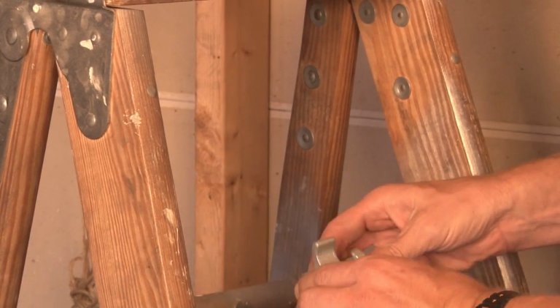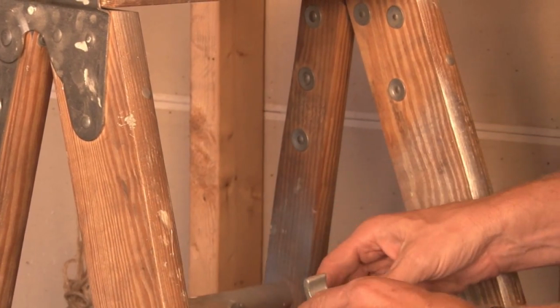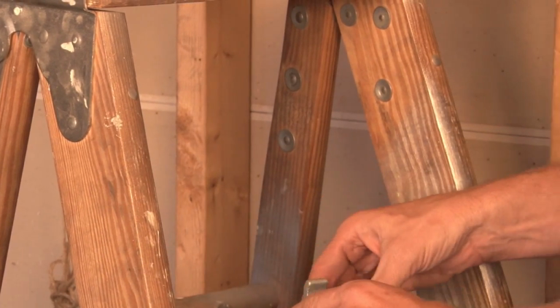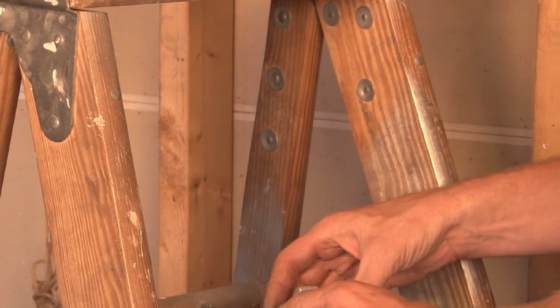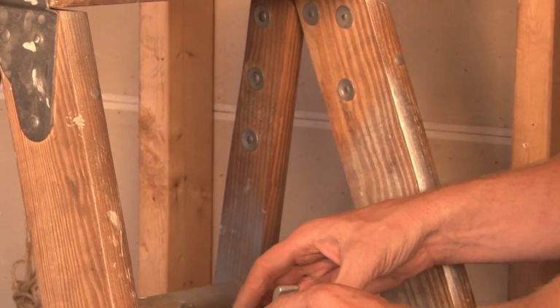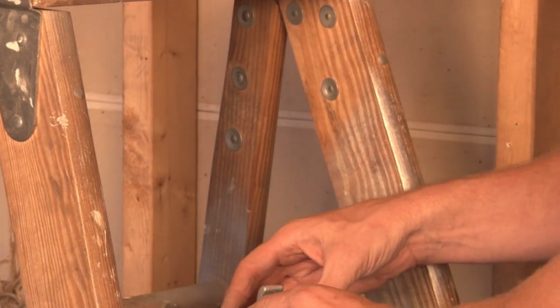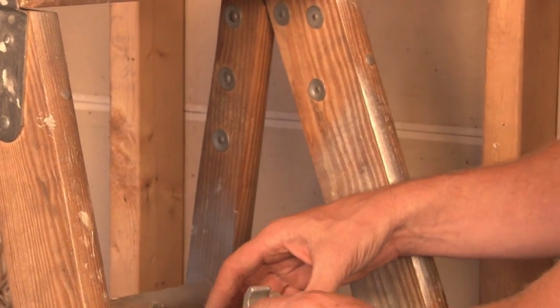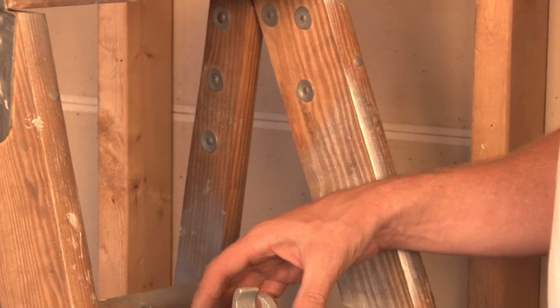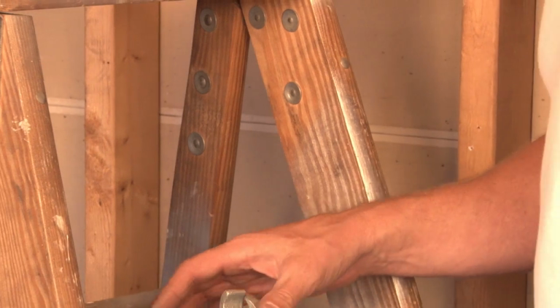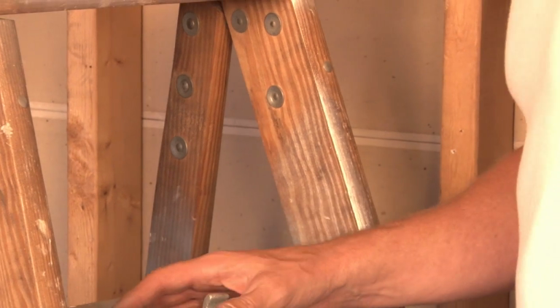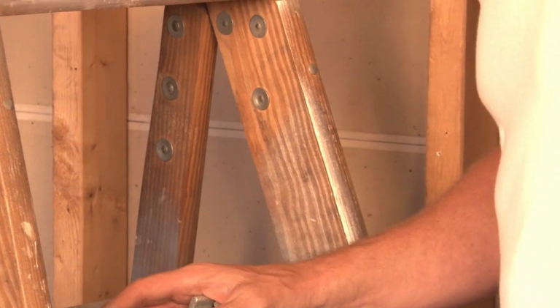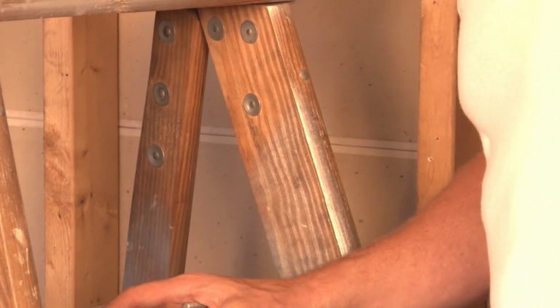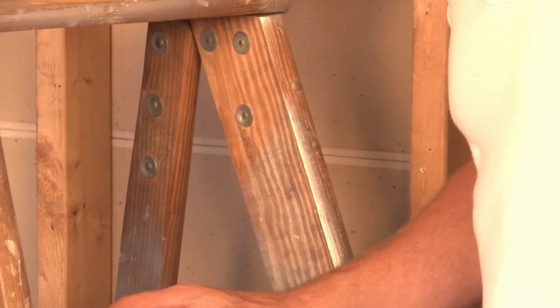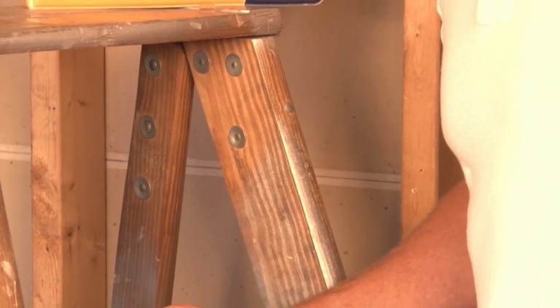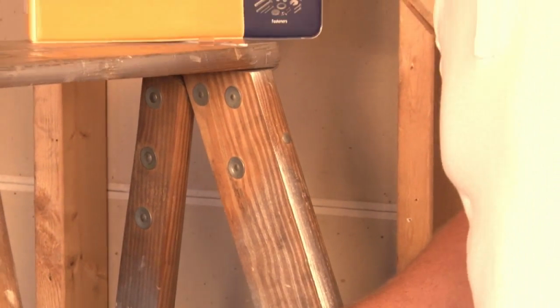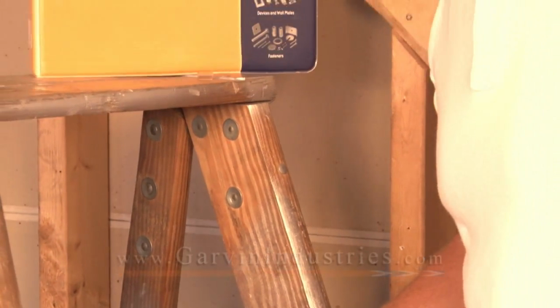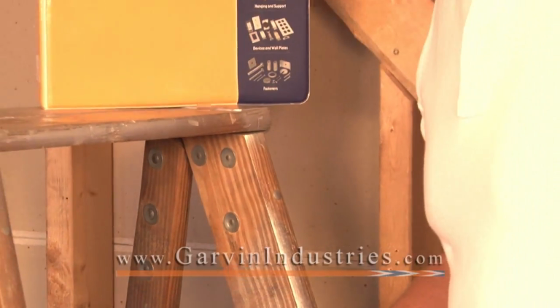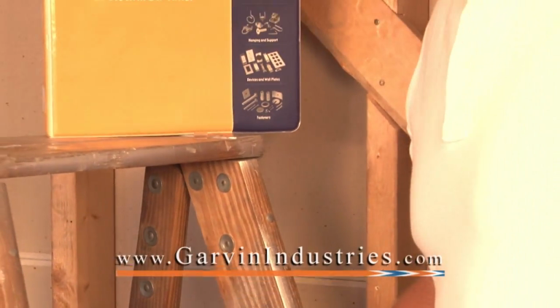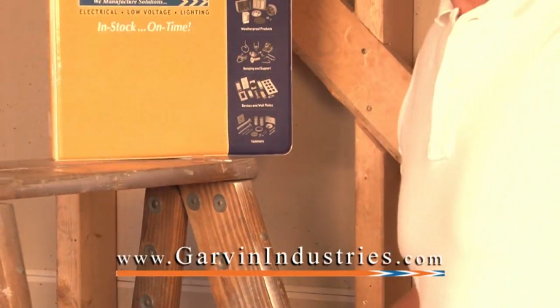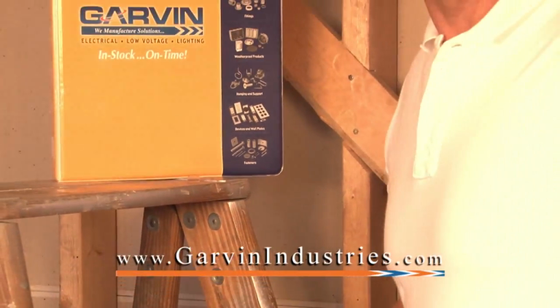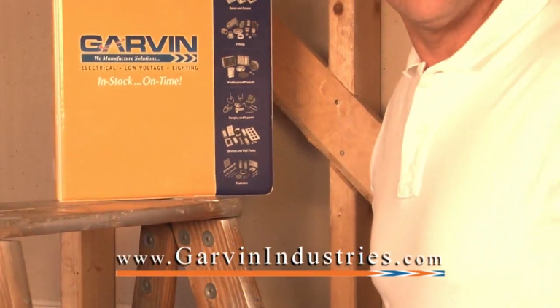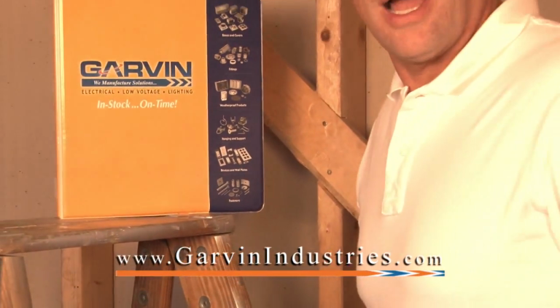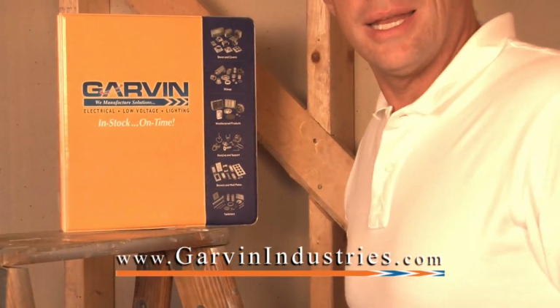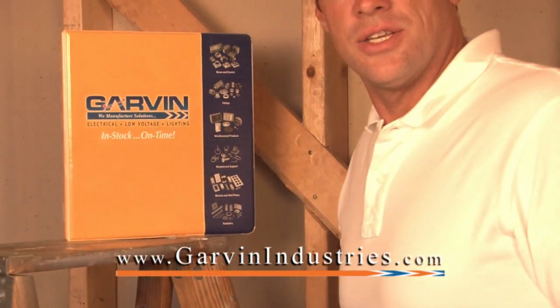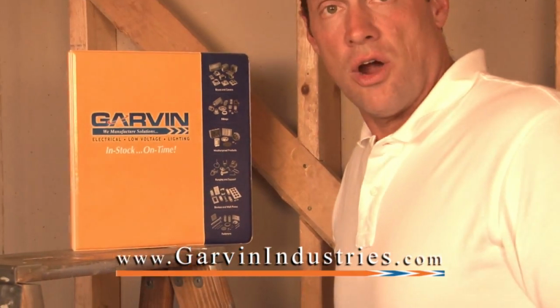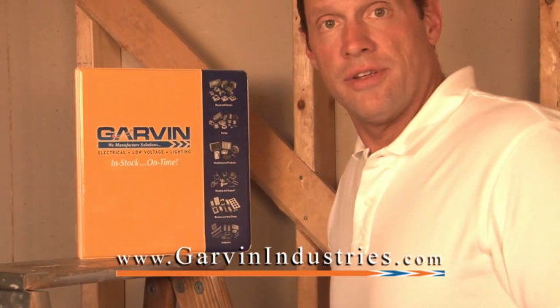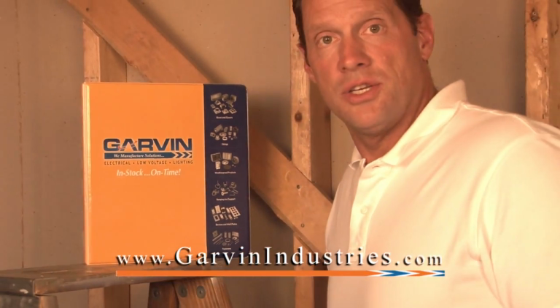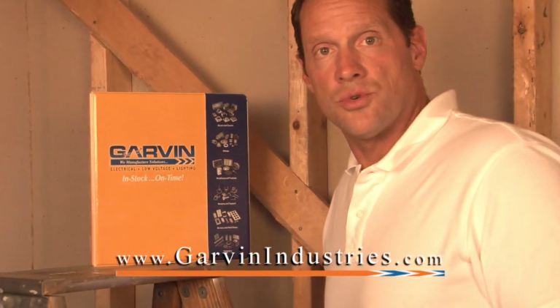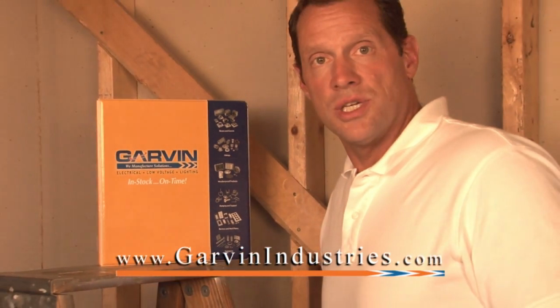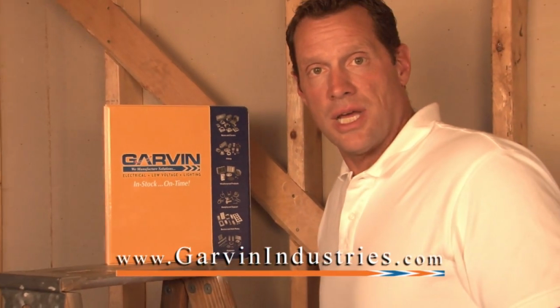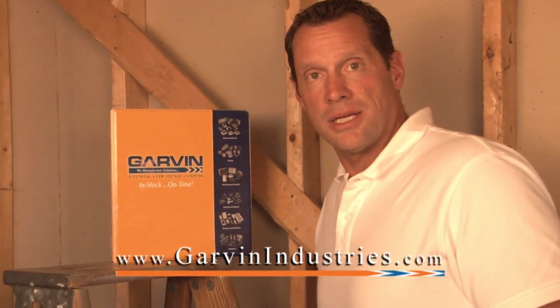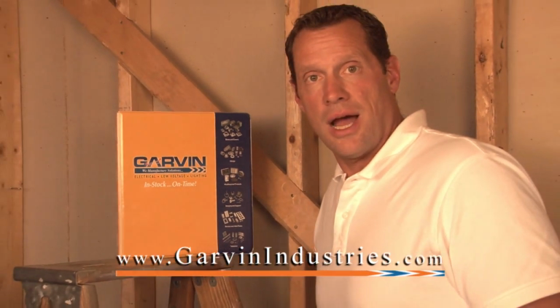For these and other innovative products, join us online at GarvinIndustries.com.